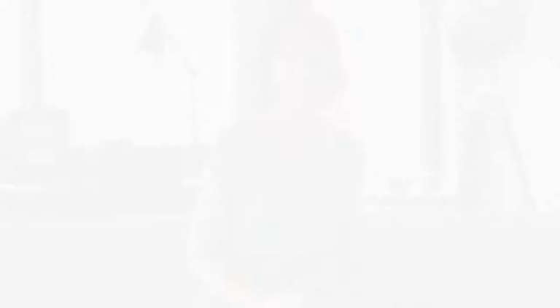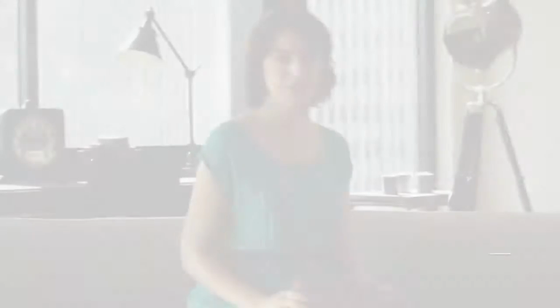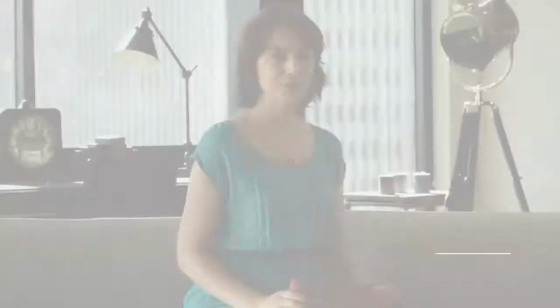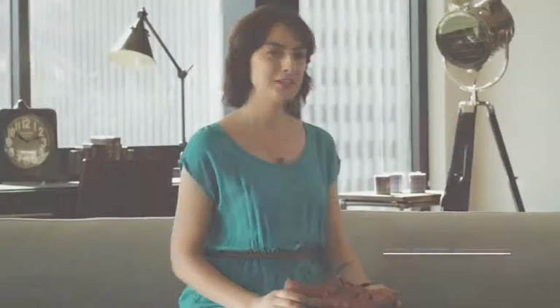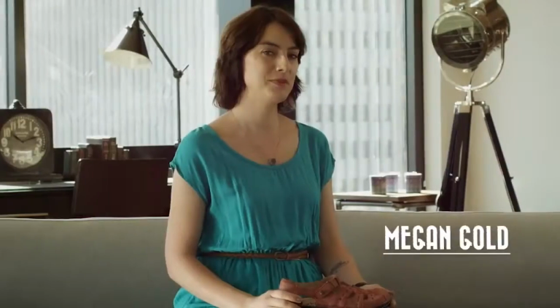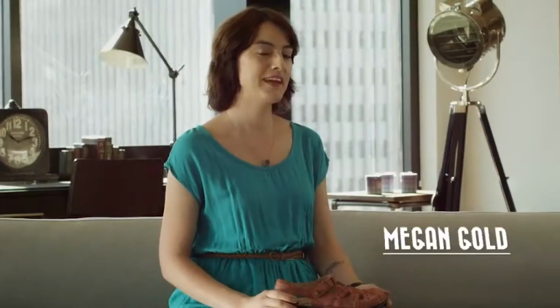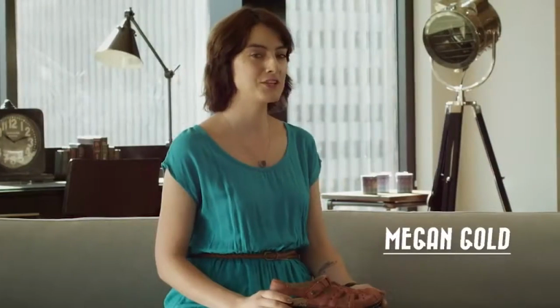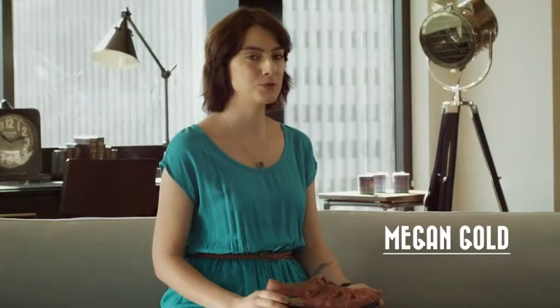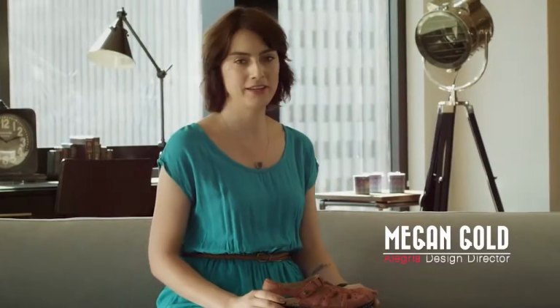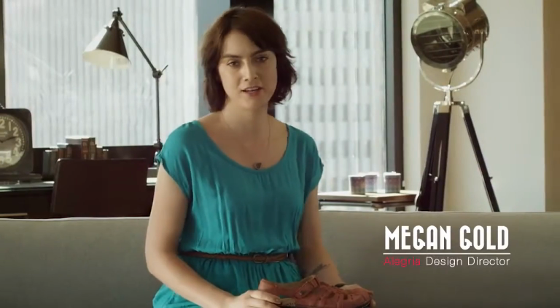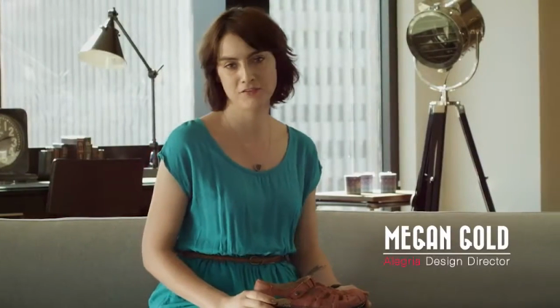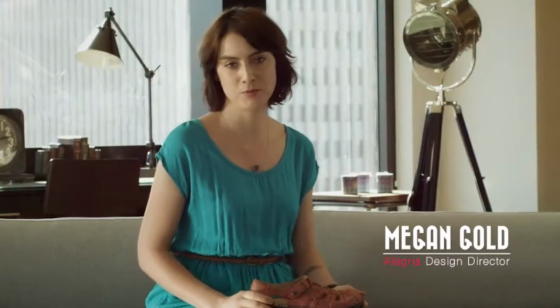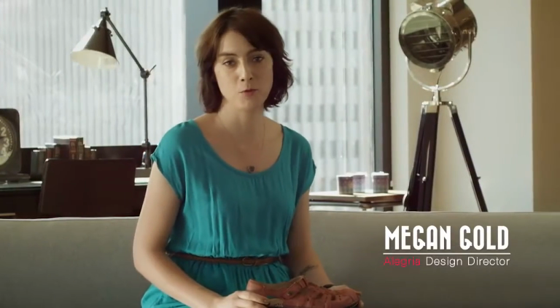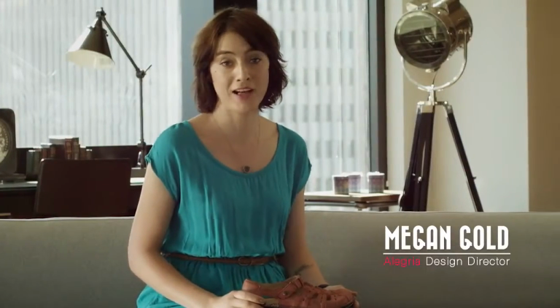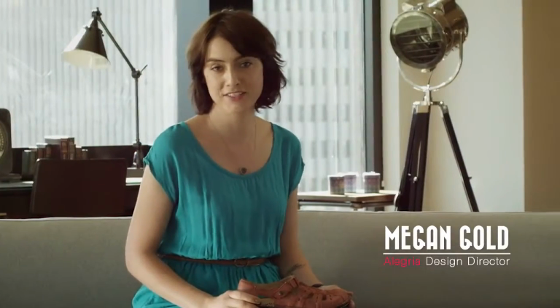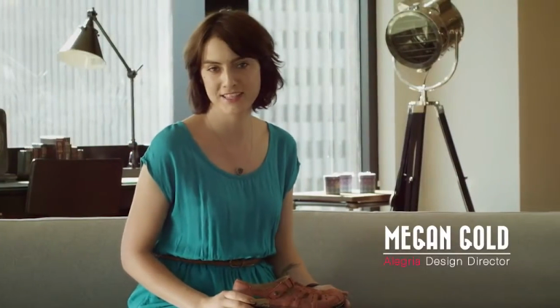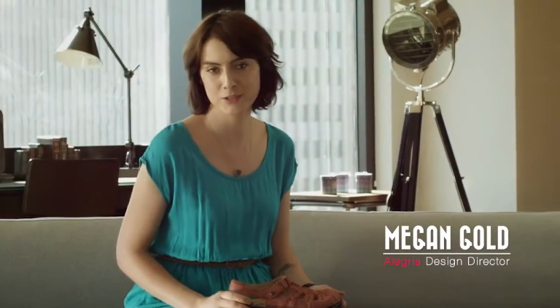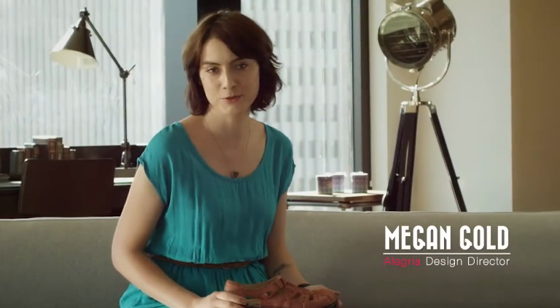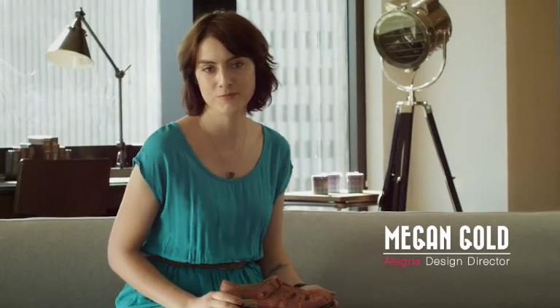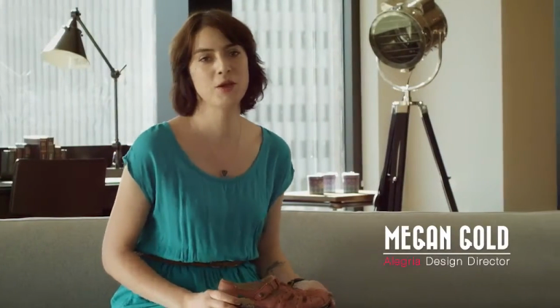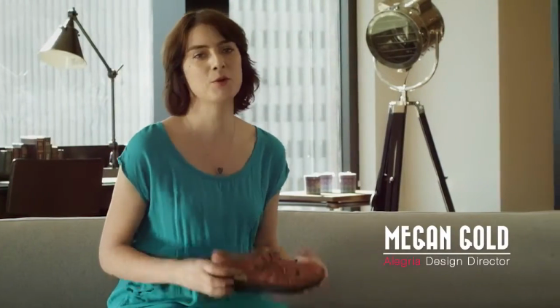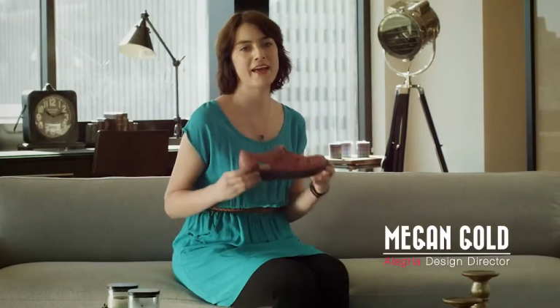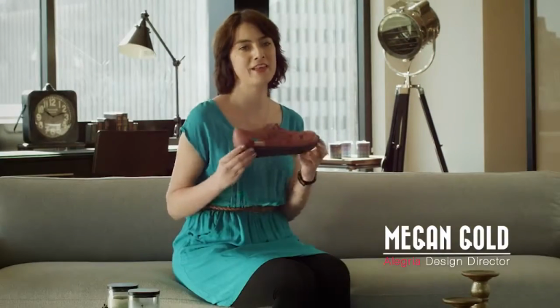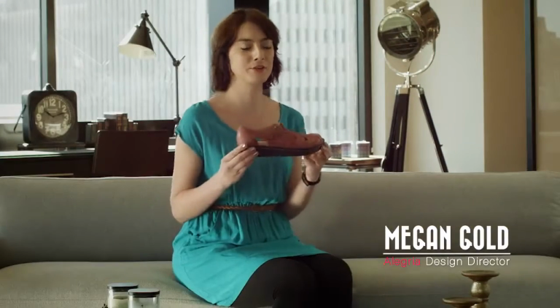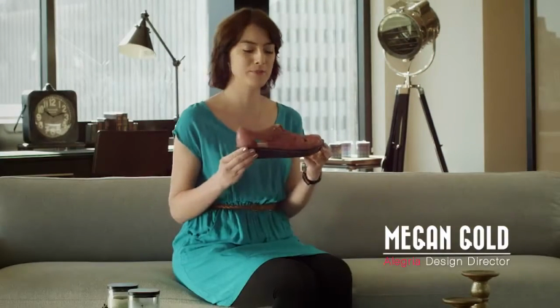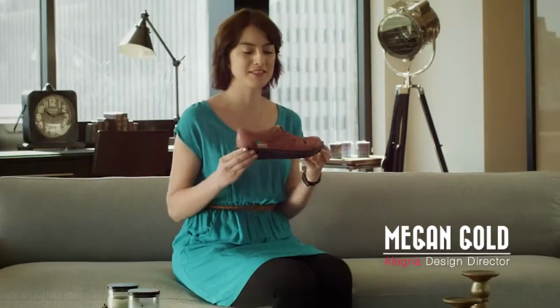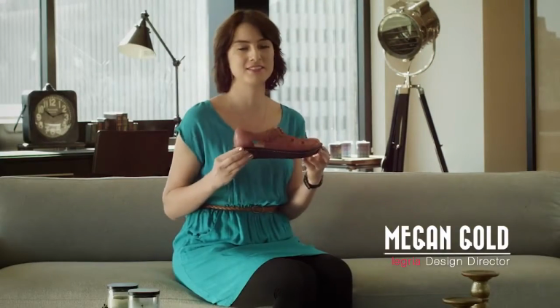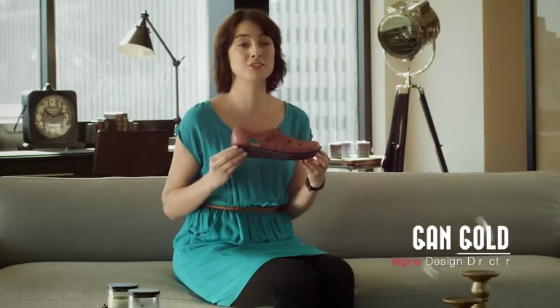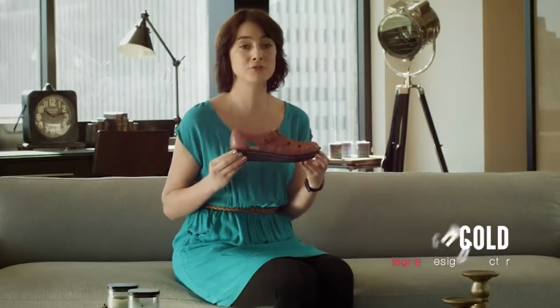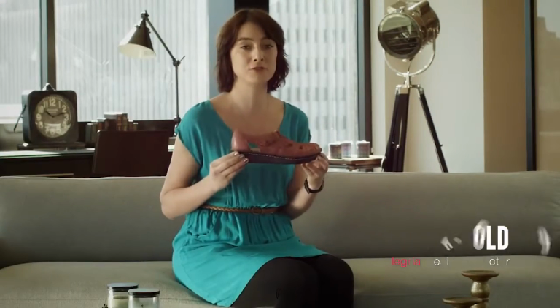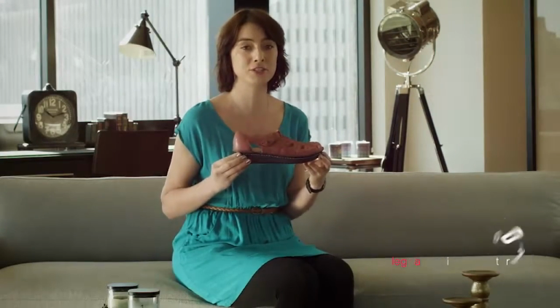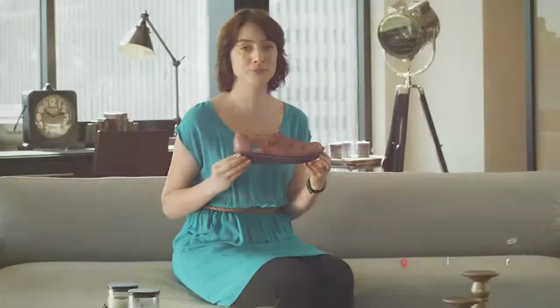Do you like to be casual and comfortable while staying cool? Well, the Allegria Pesca is the shoe for you.